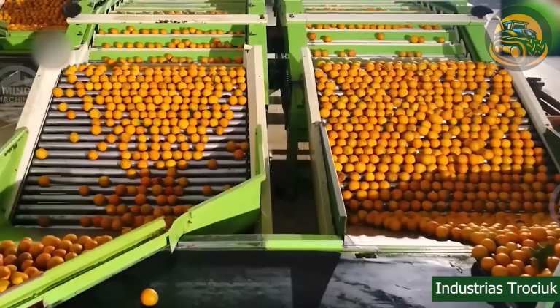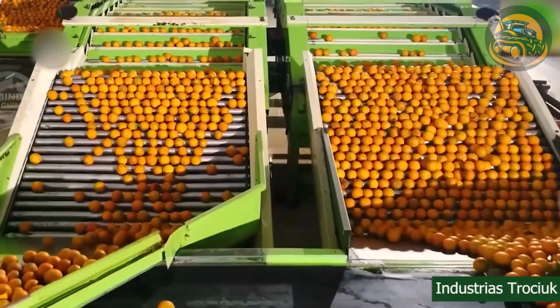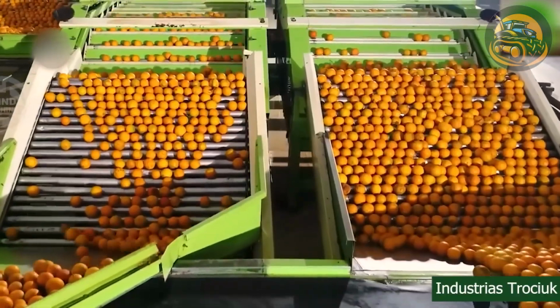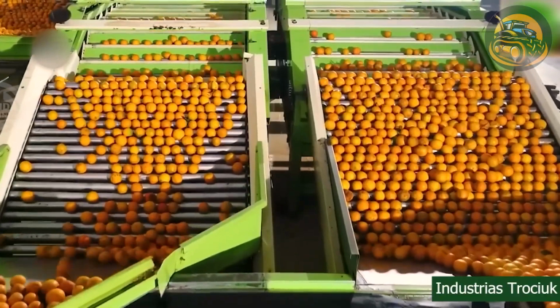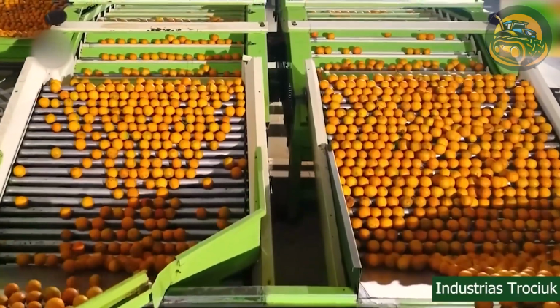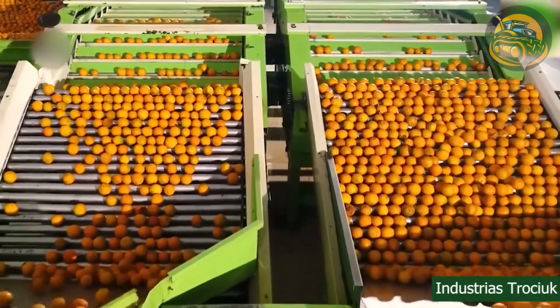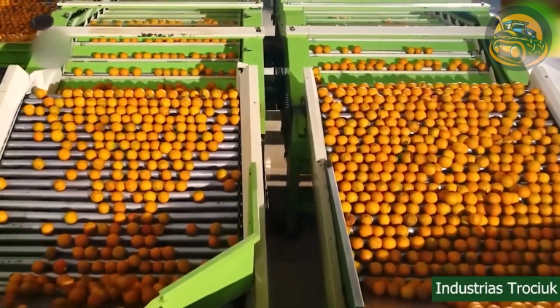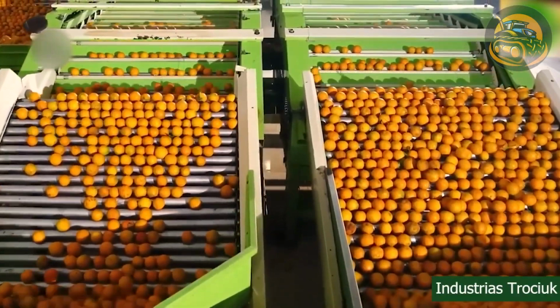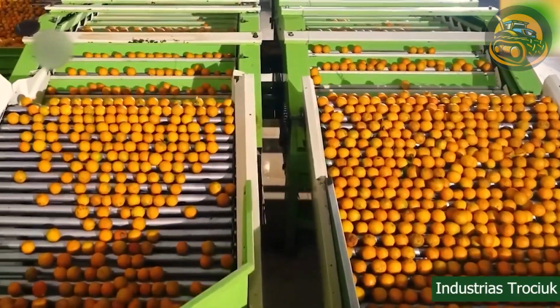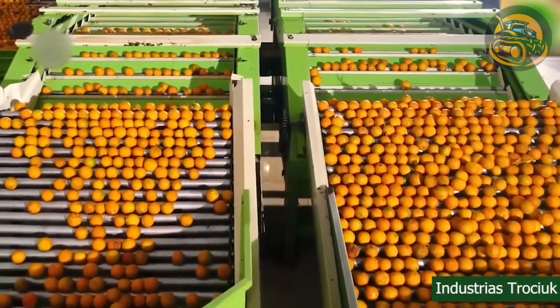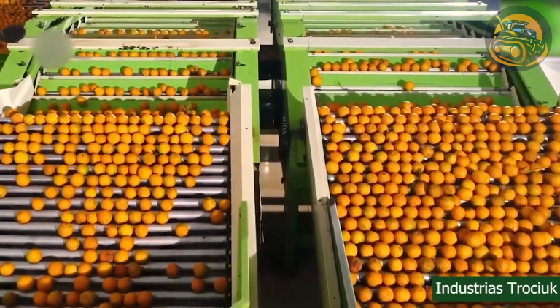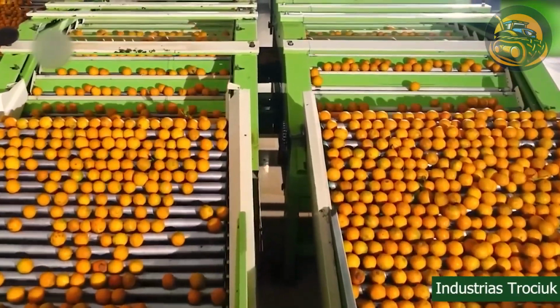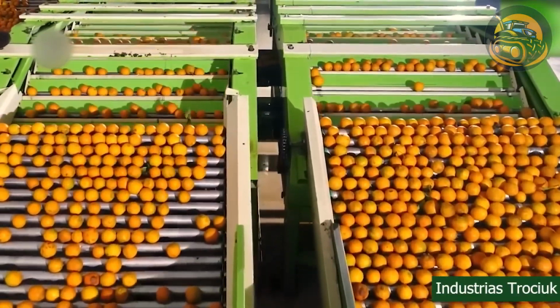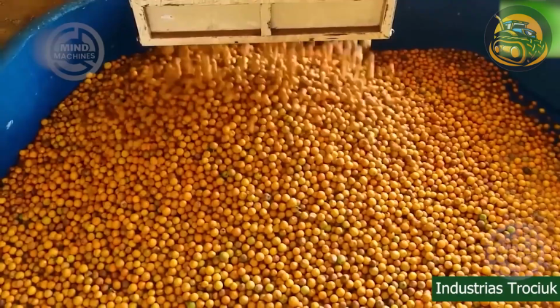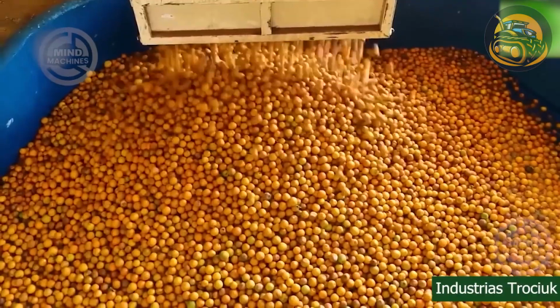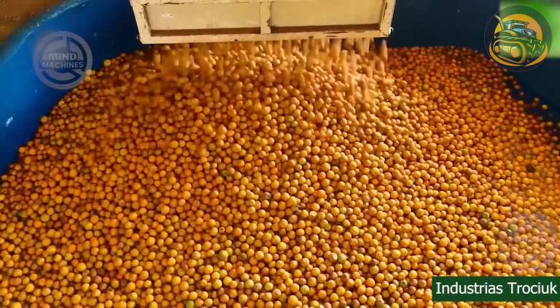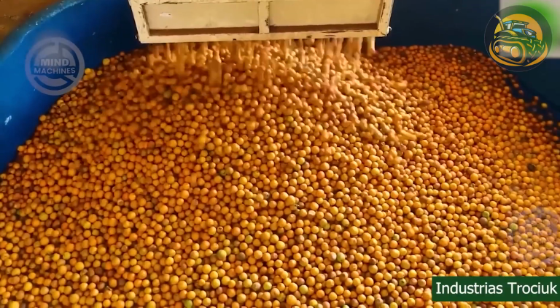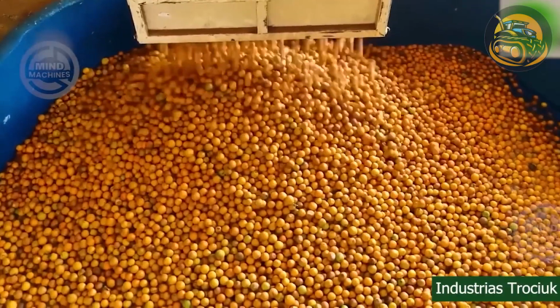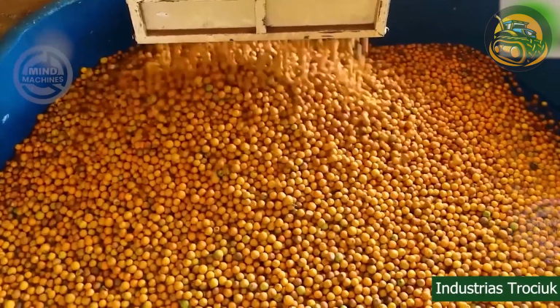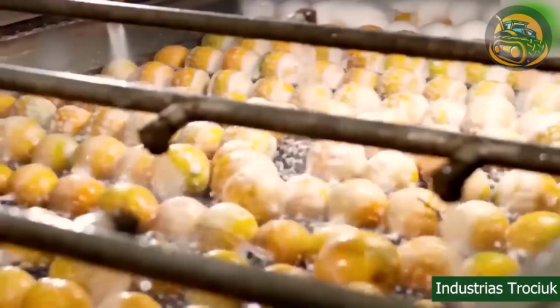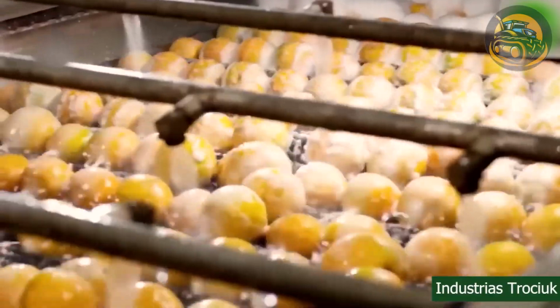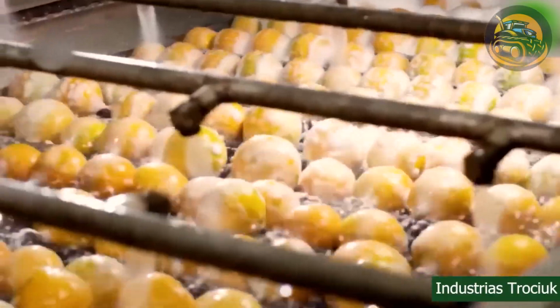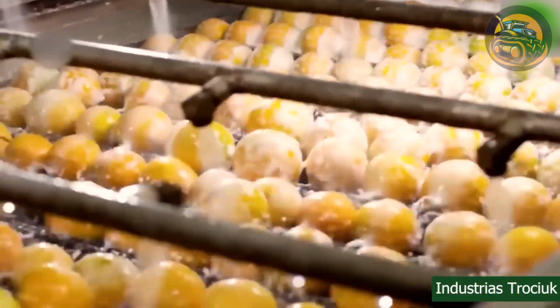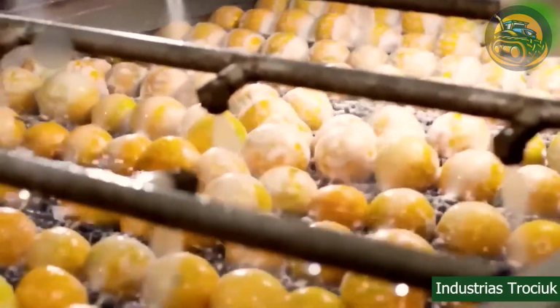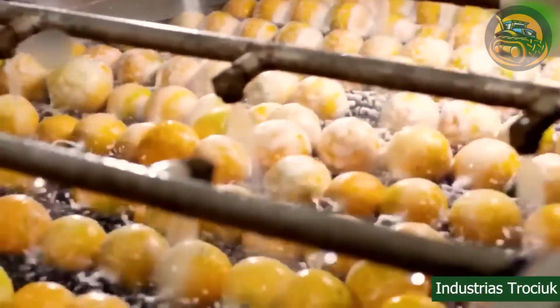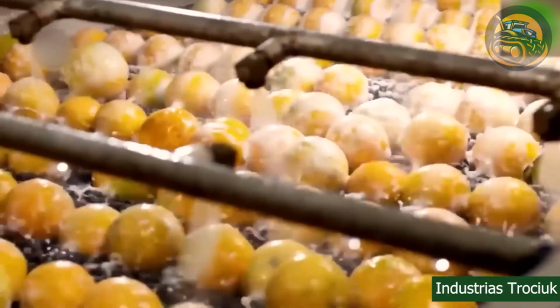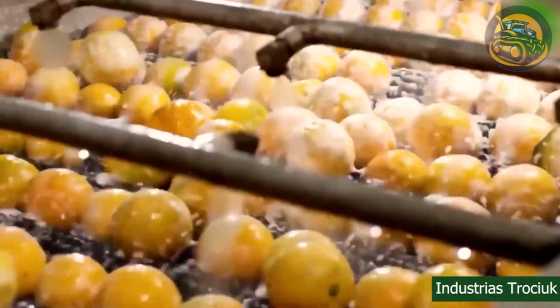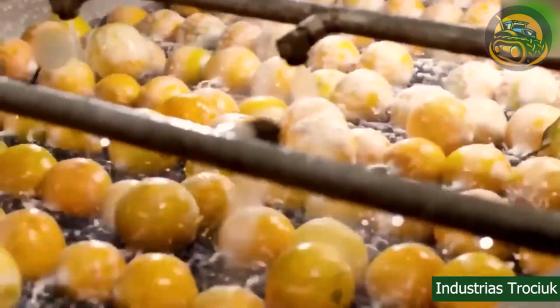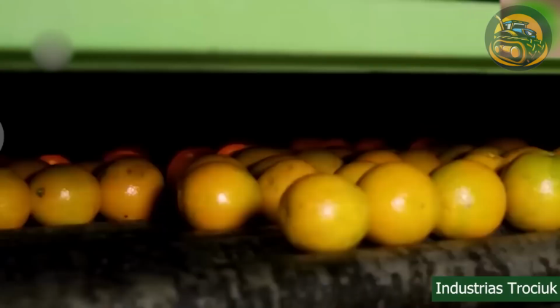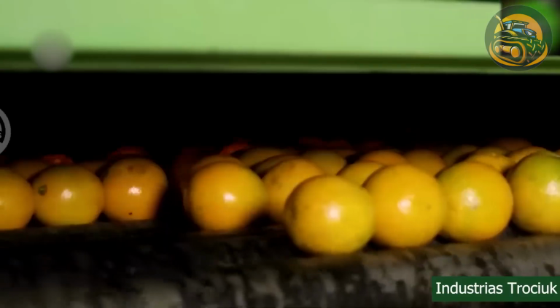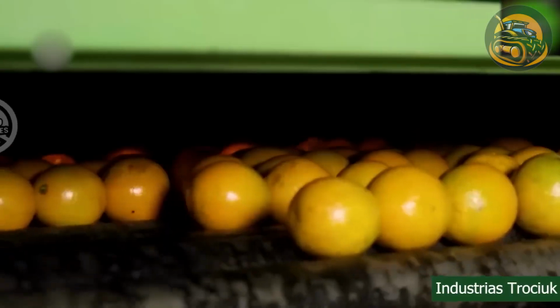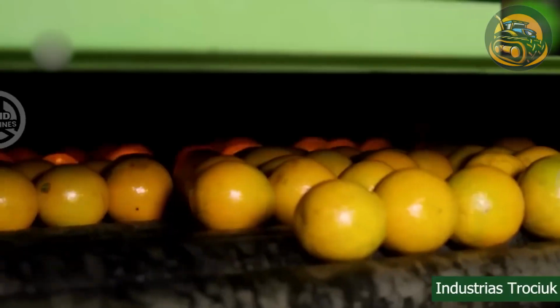Amidst the whirl of machinery, the oranges are peeled, sliced, and juiced with impressive efficiency.